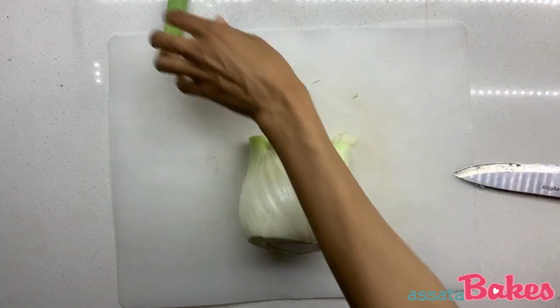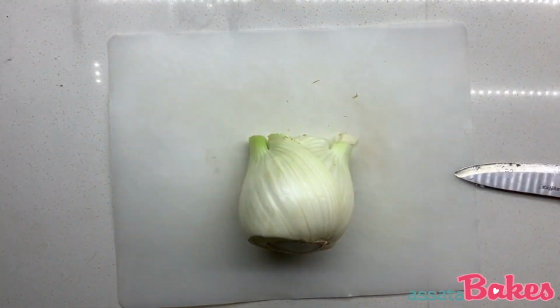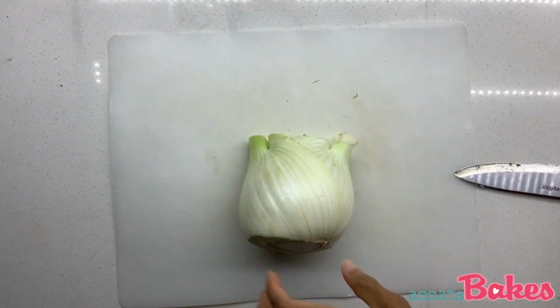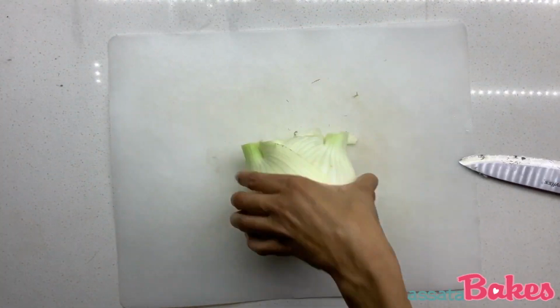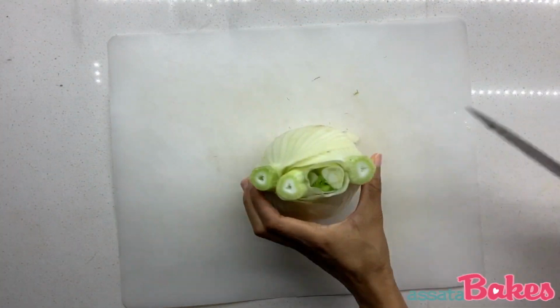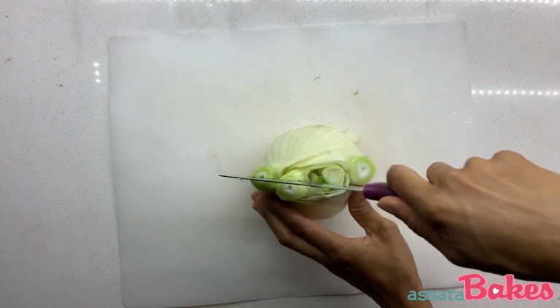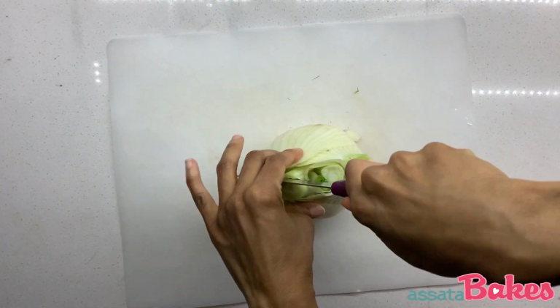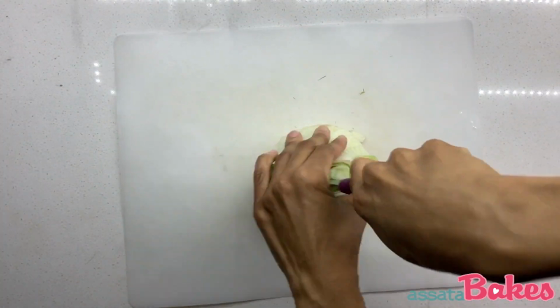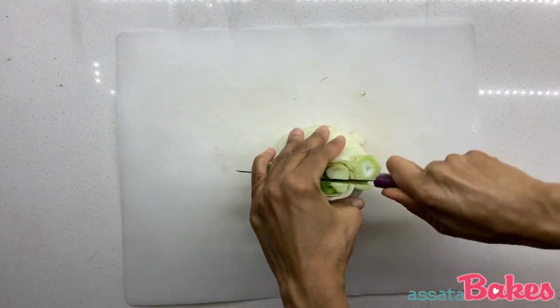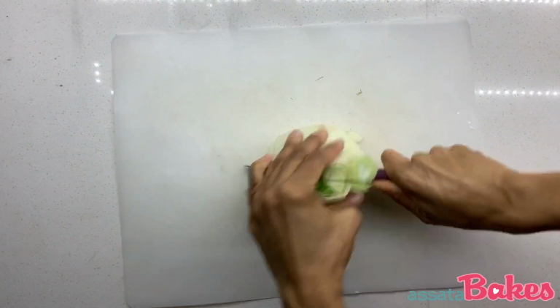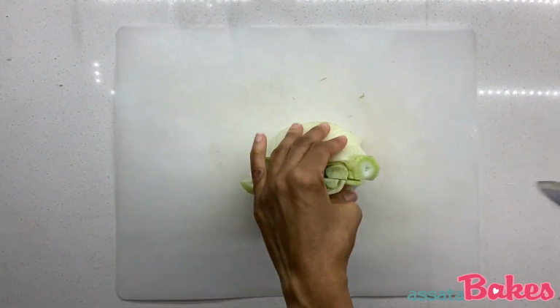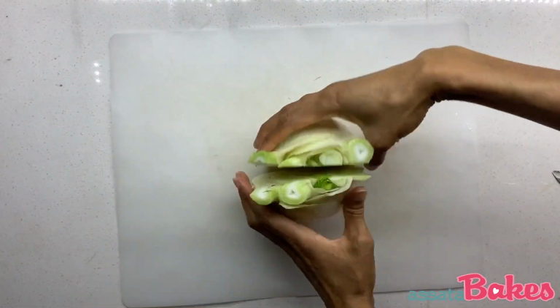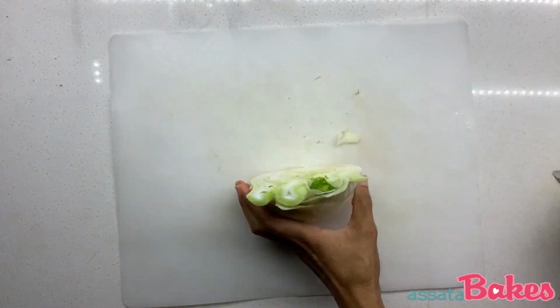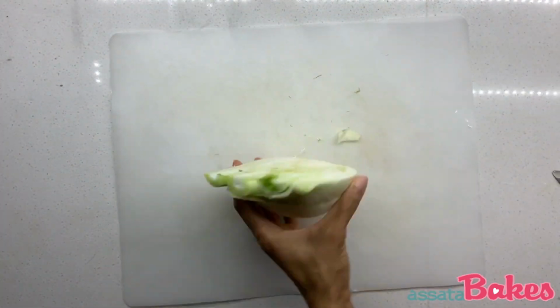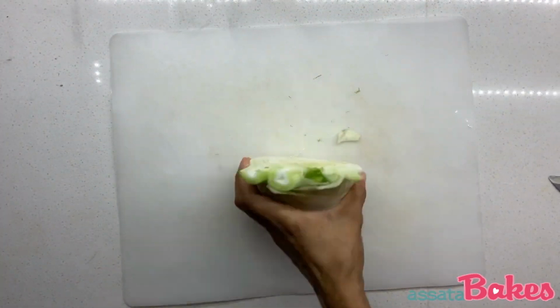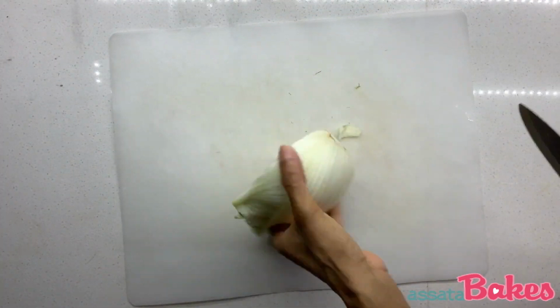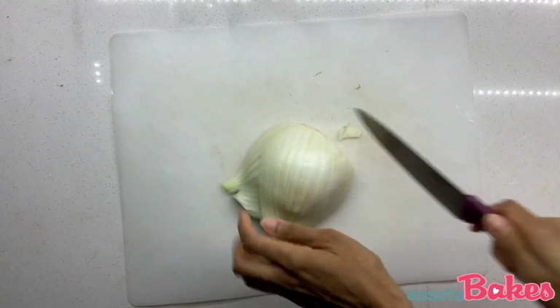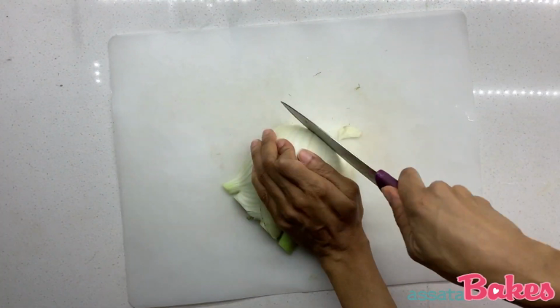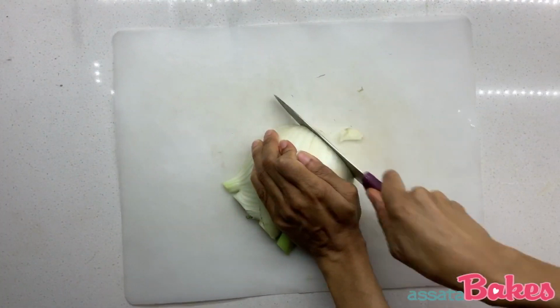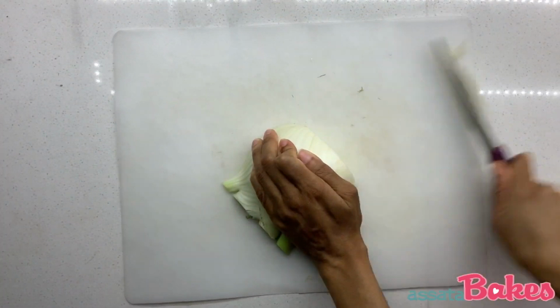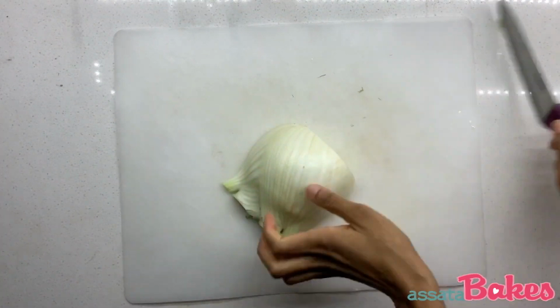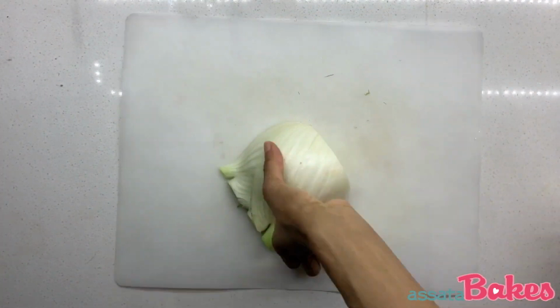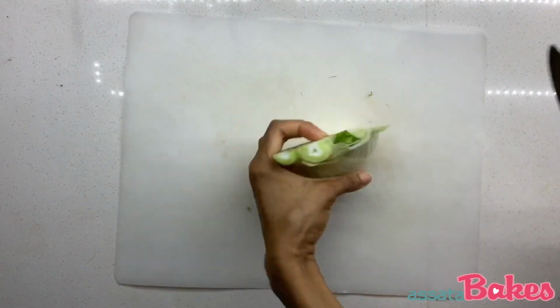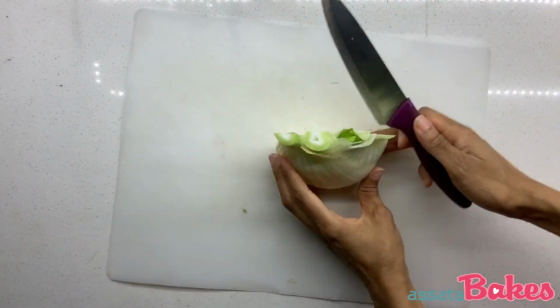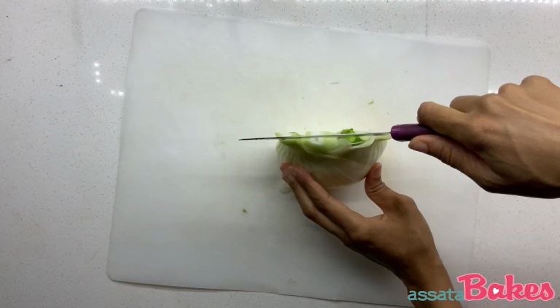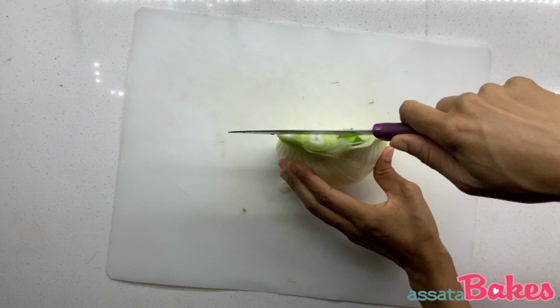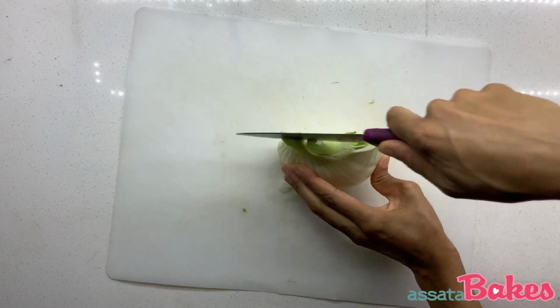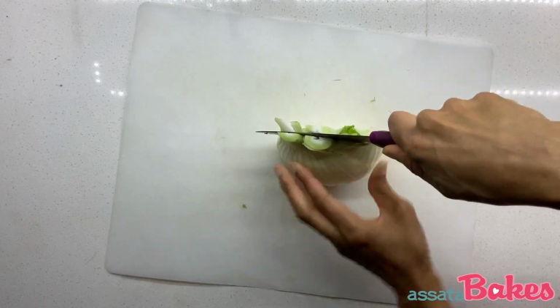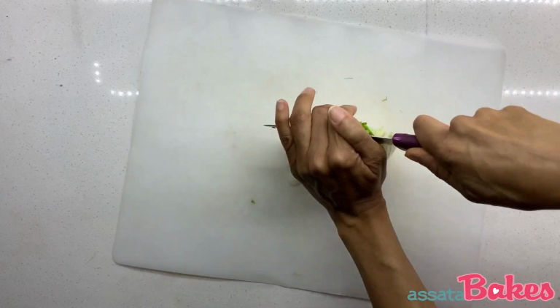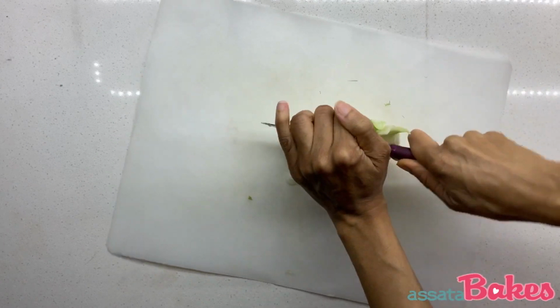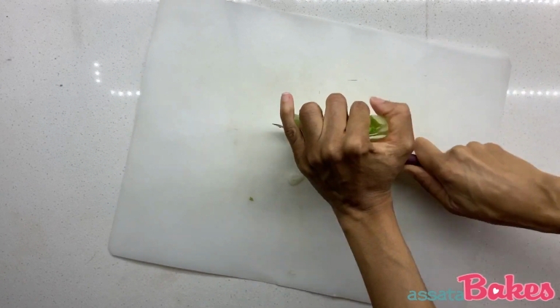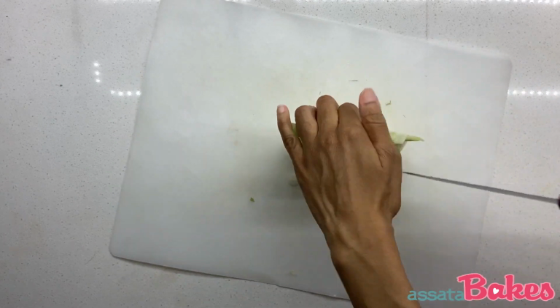While that's baking, chop the fennel and onion then place to the side for sautéing later.